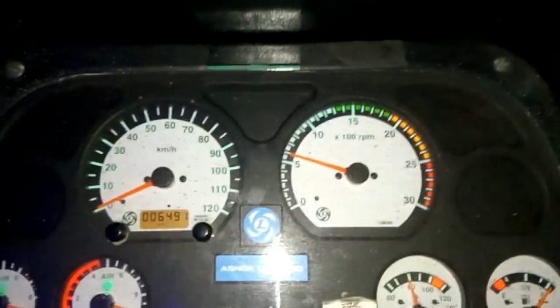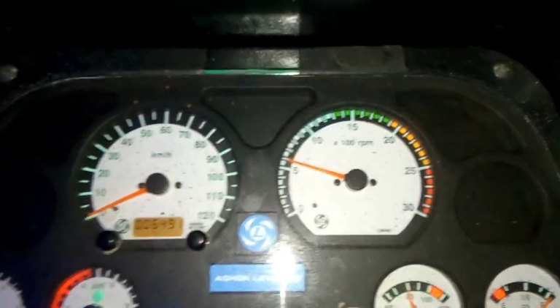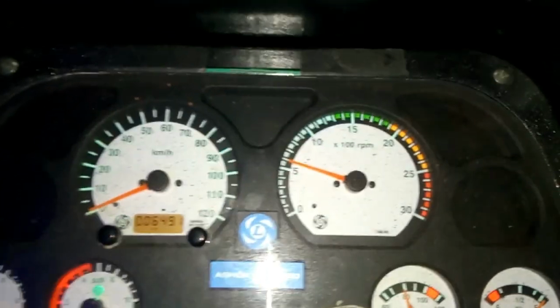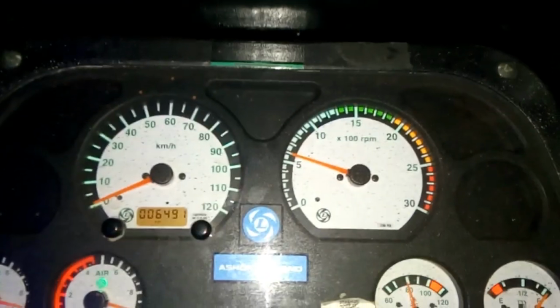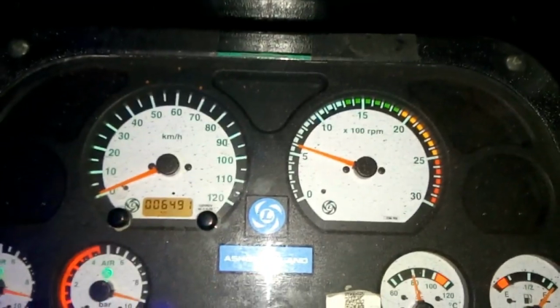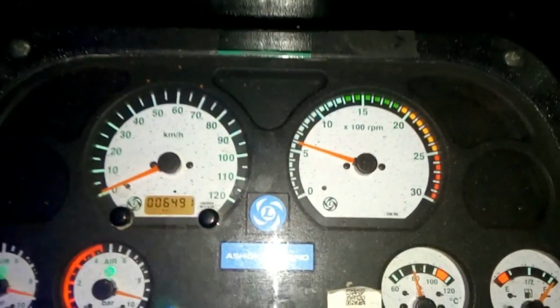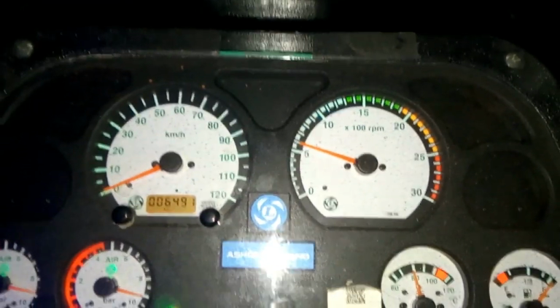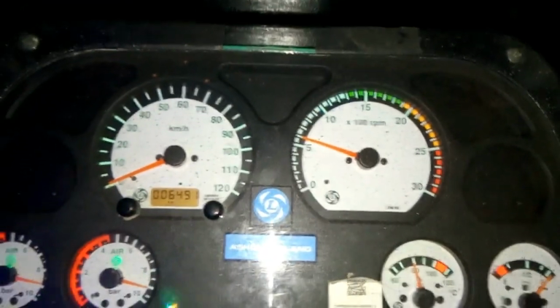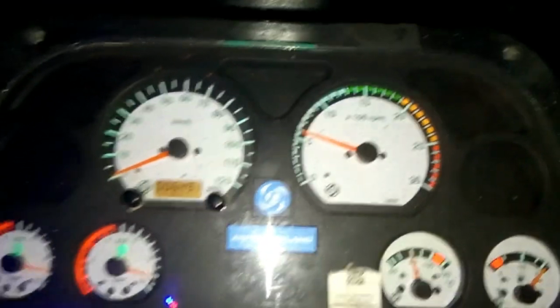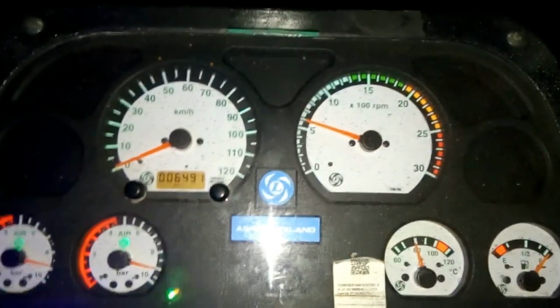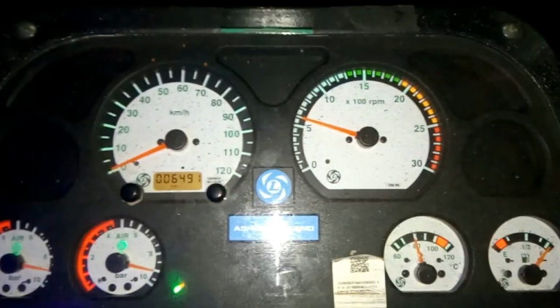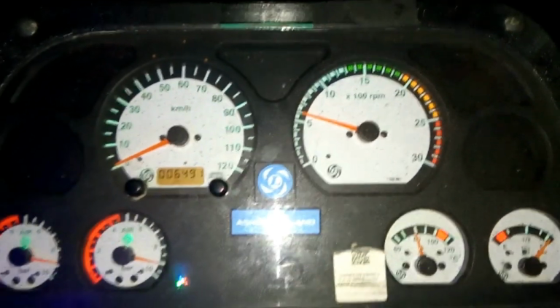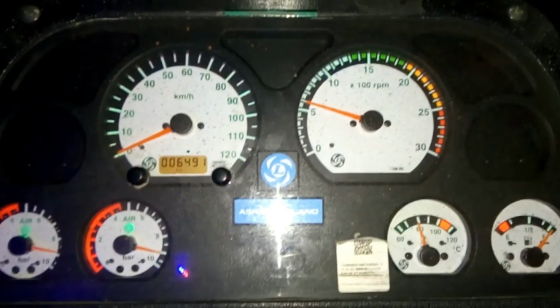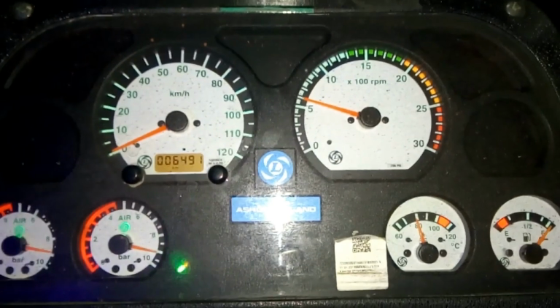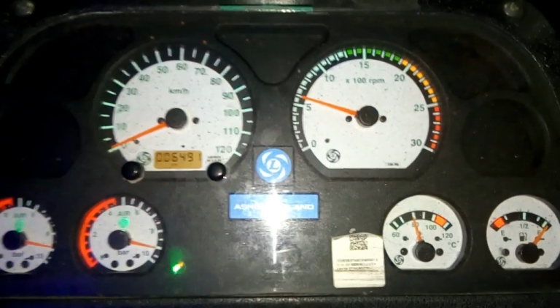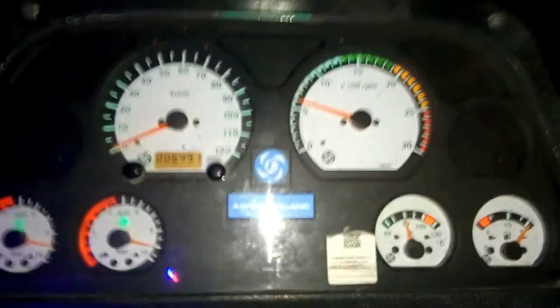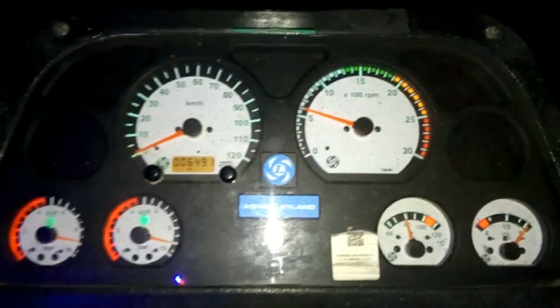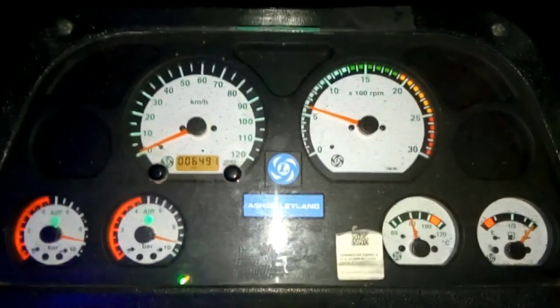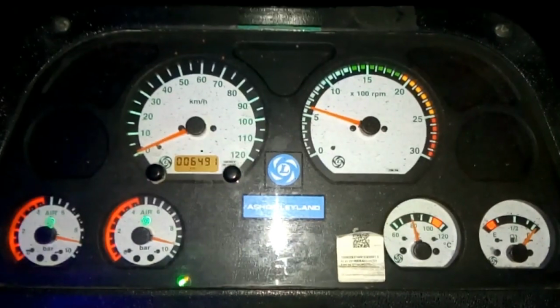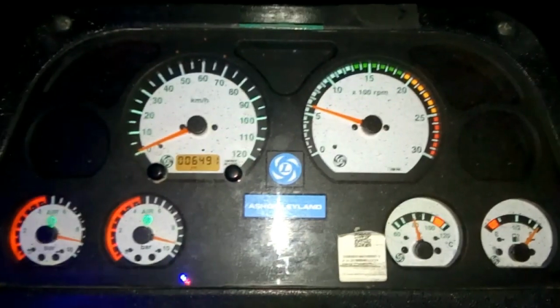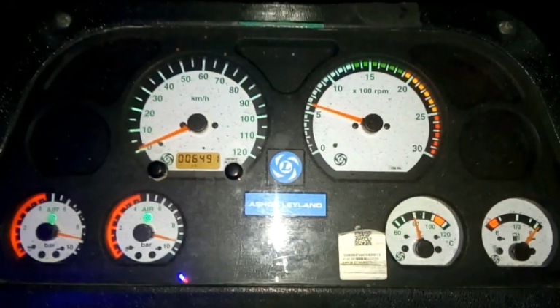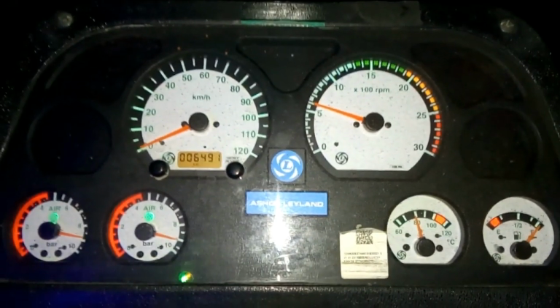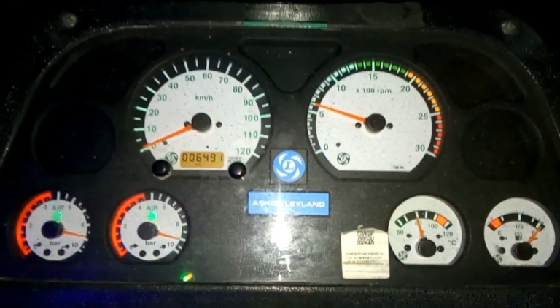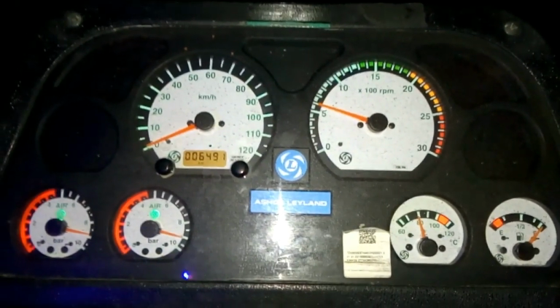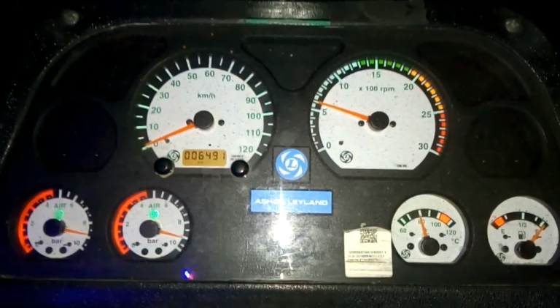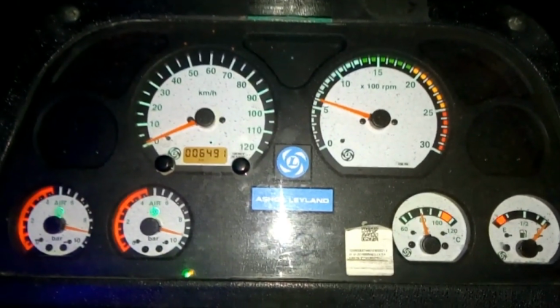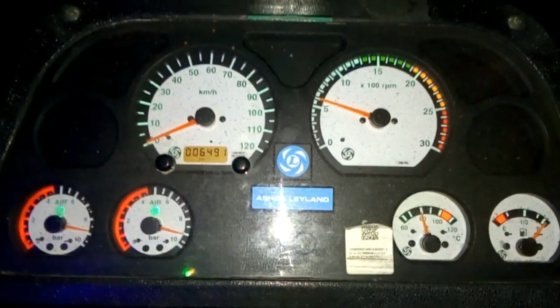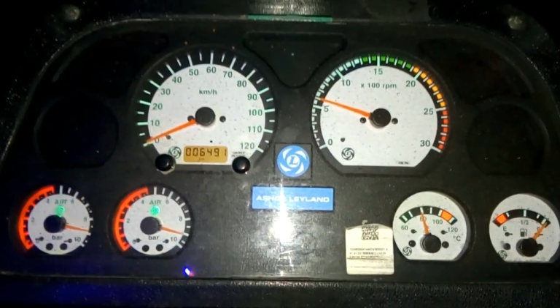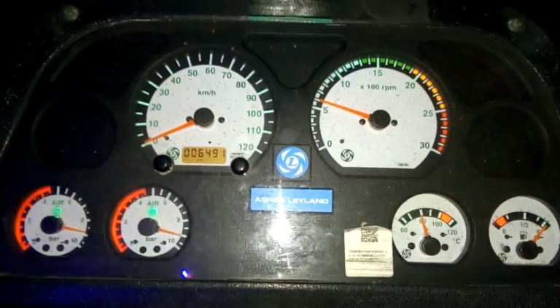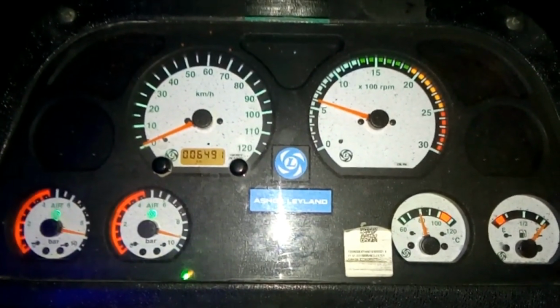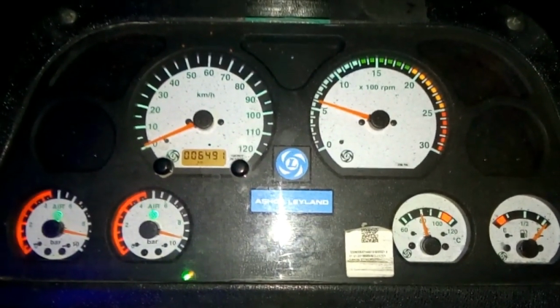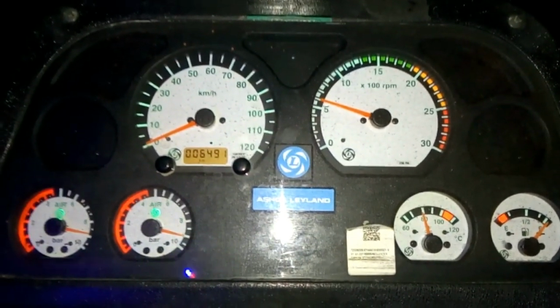It has good mileage and good performance. It's a good advantage for customers.